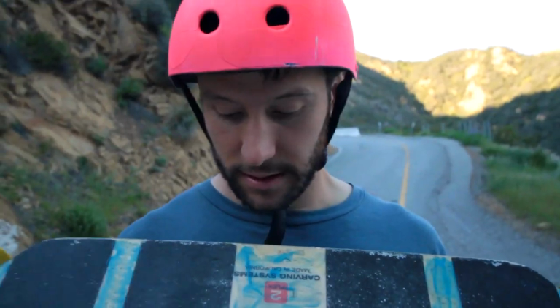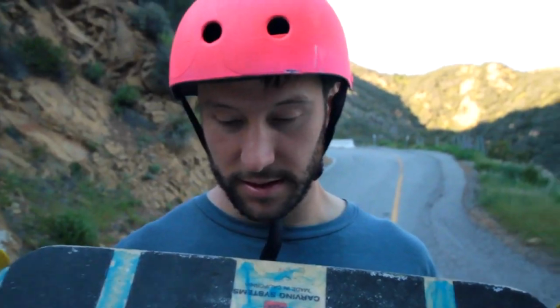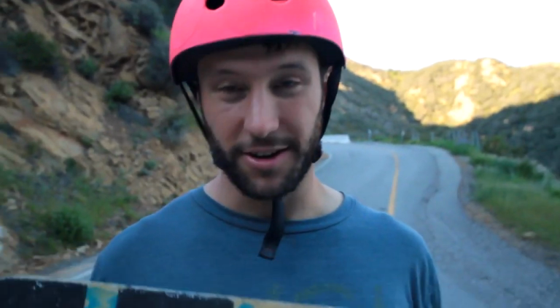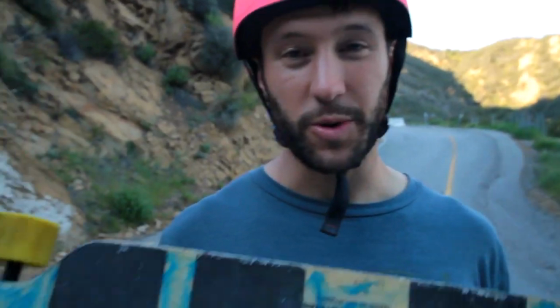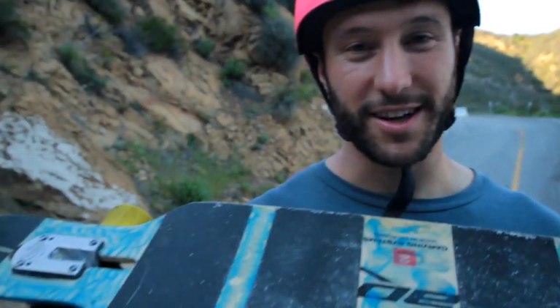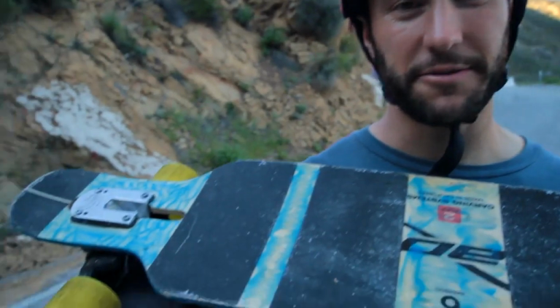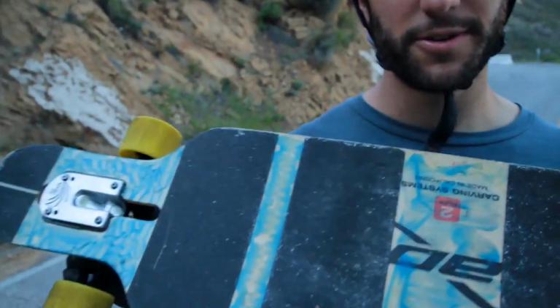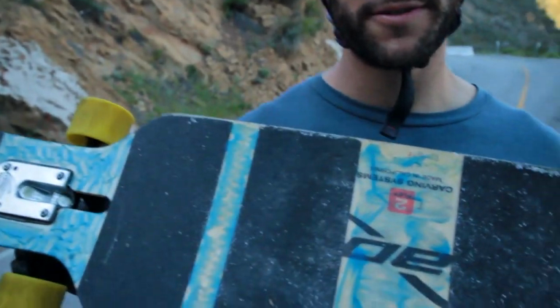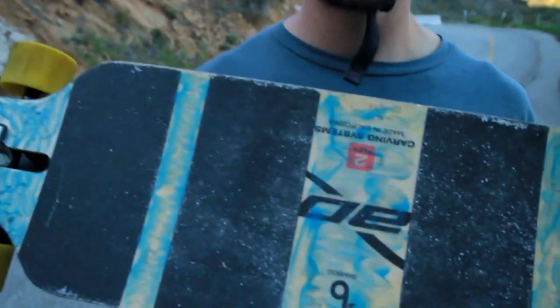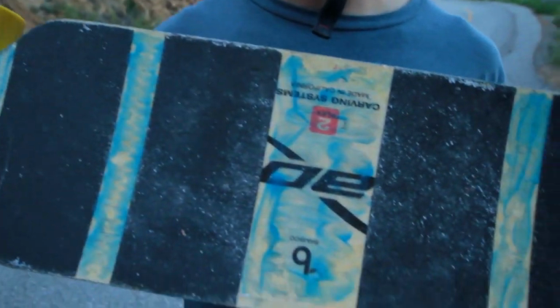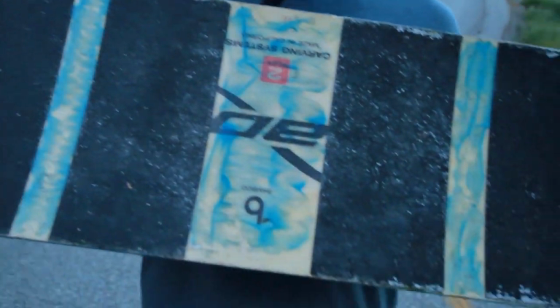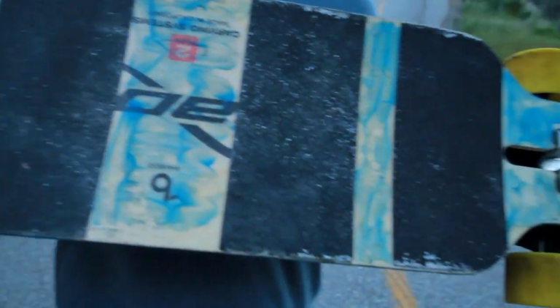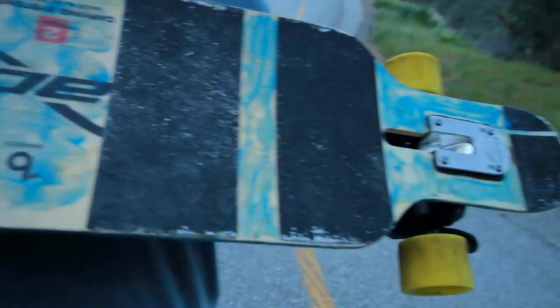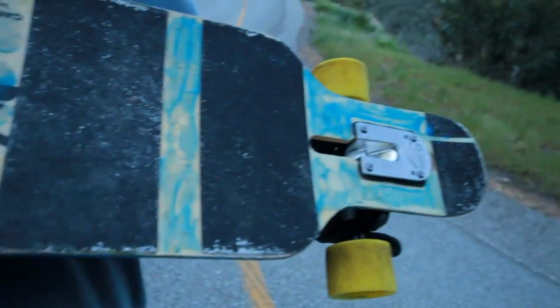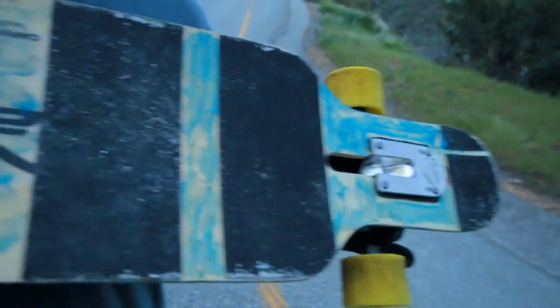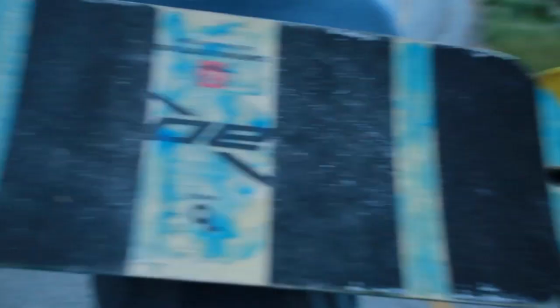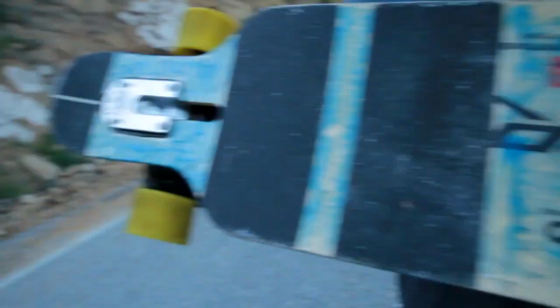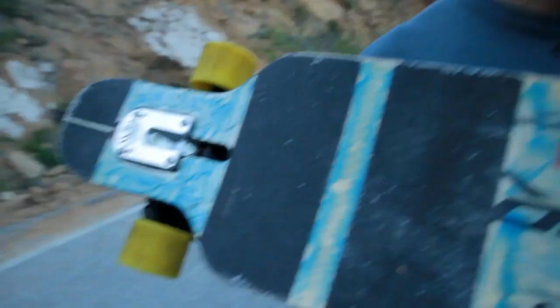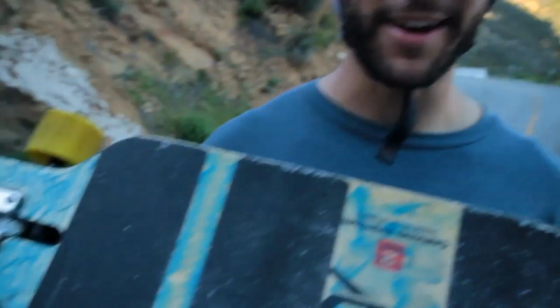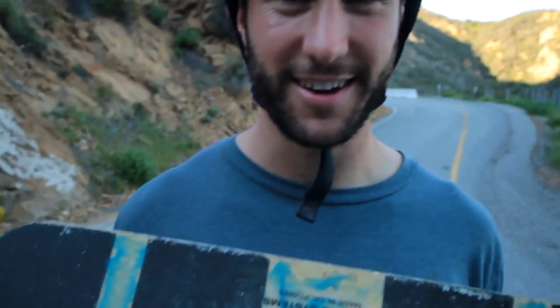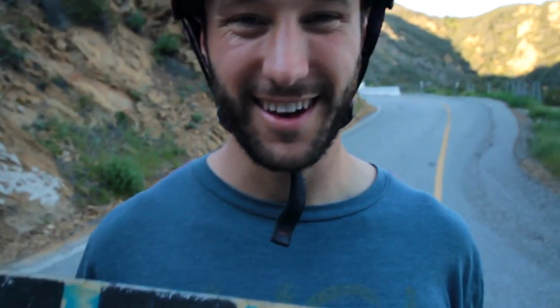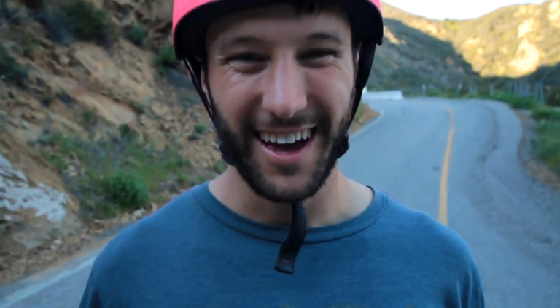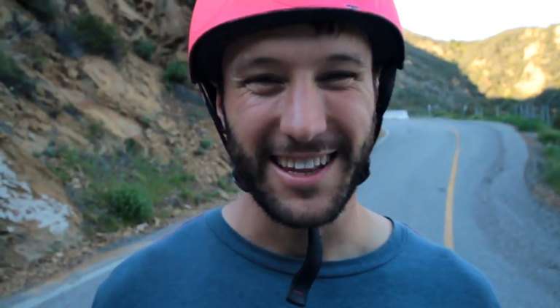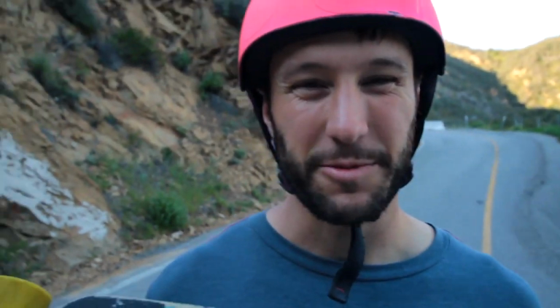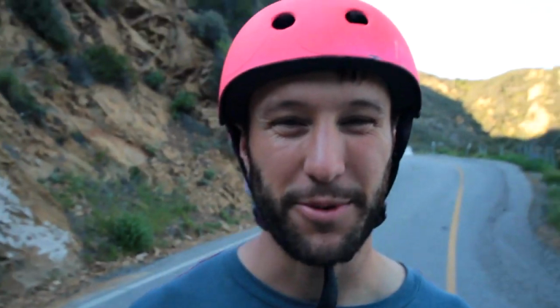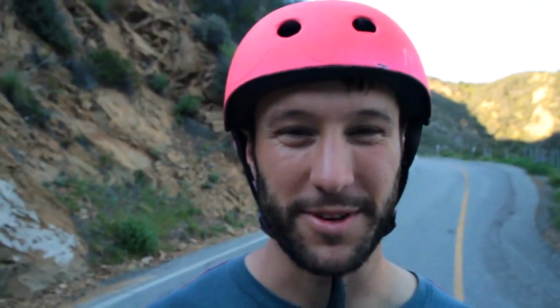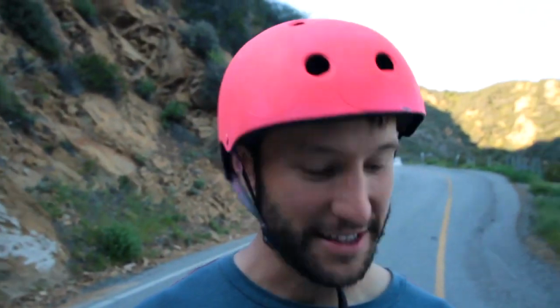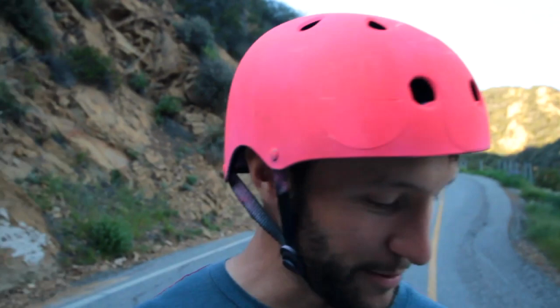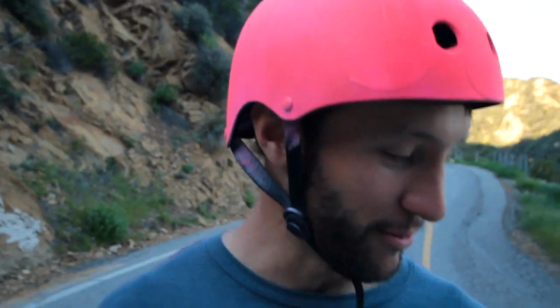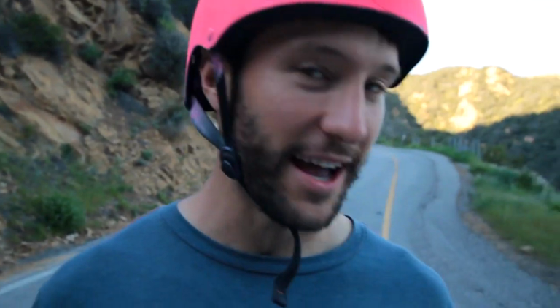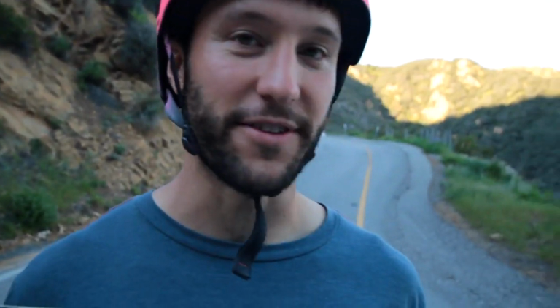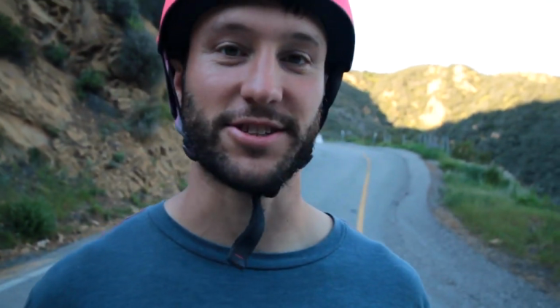See all this white stuff on my board, friends? This is crack cocaine, baby. I litter my board with it to help me ride faster.